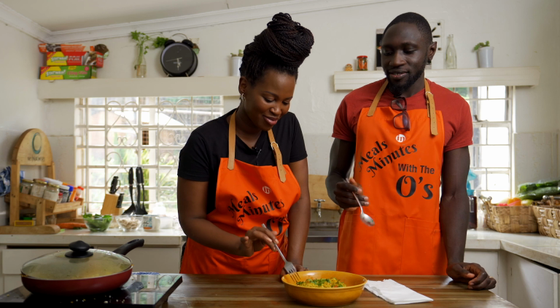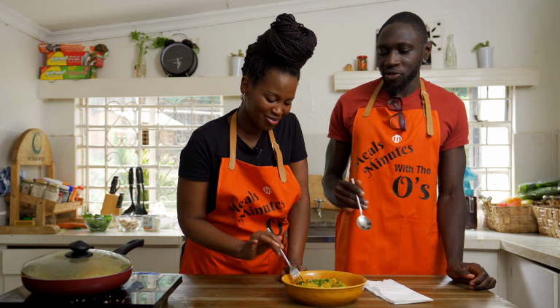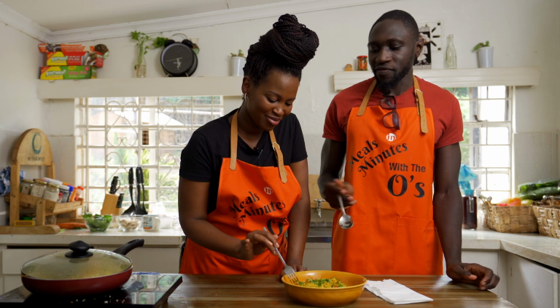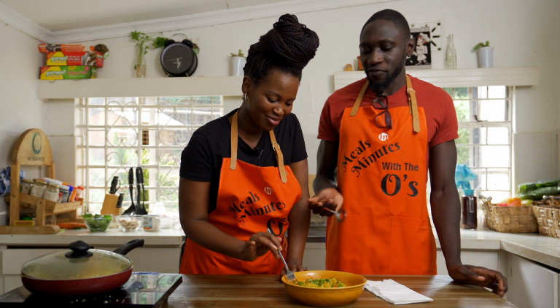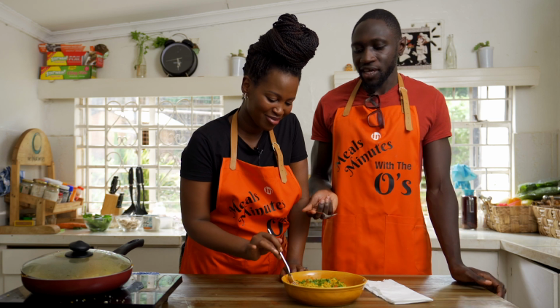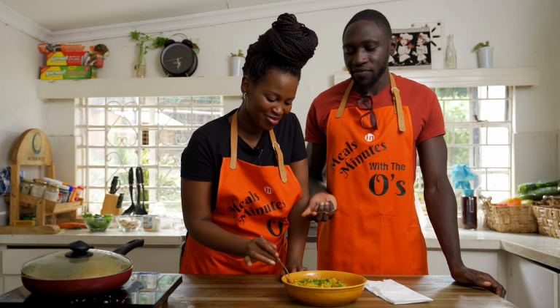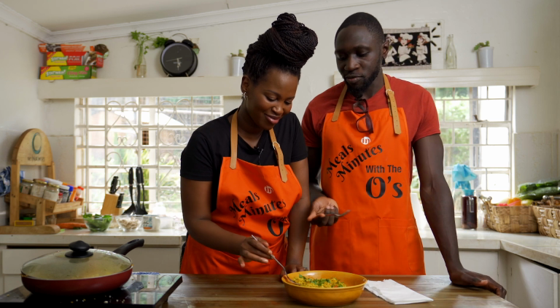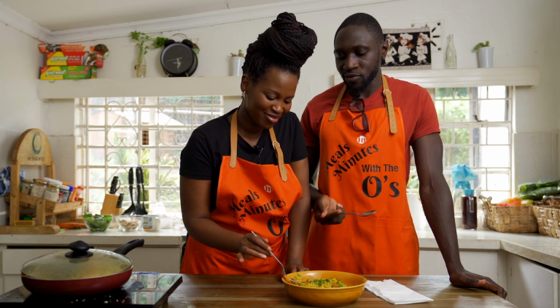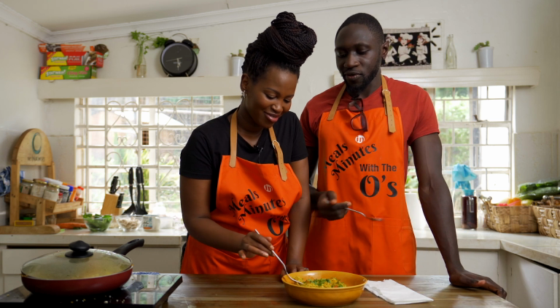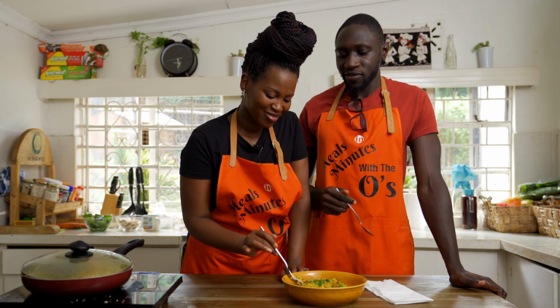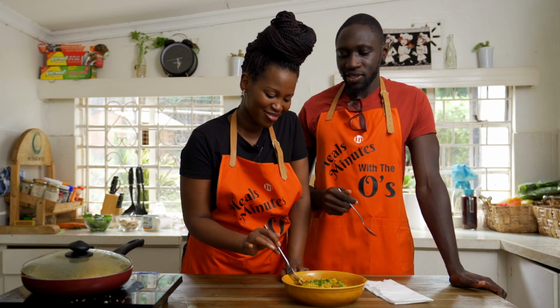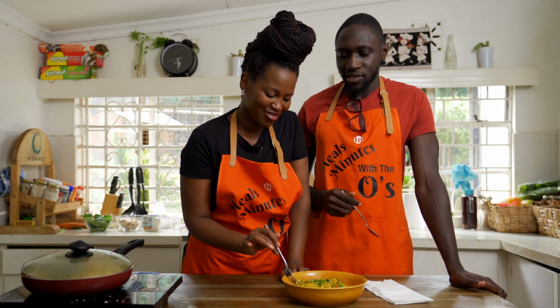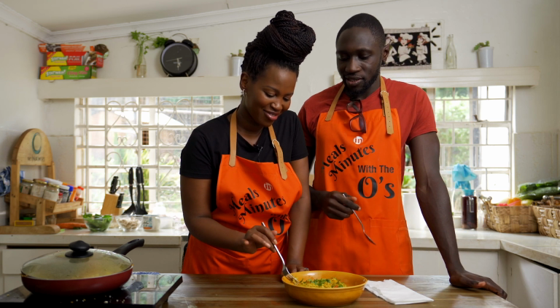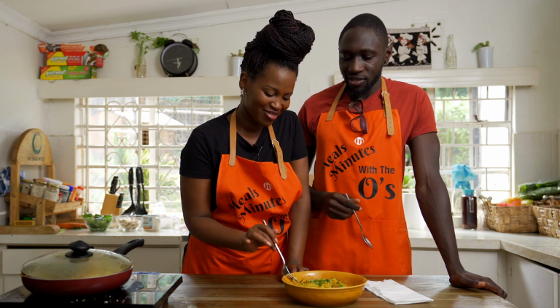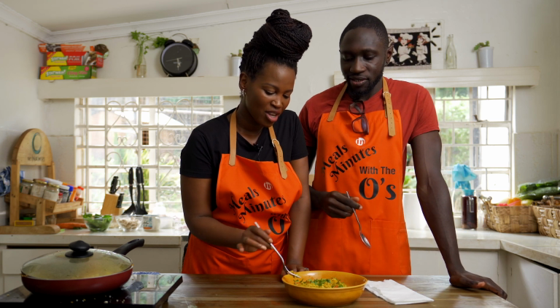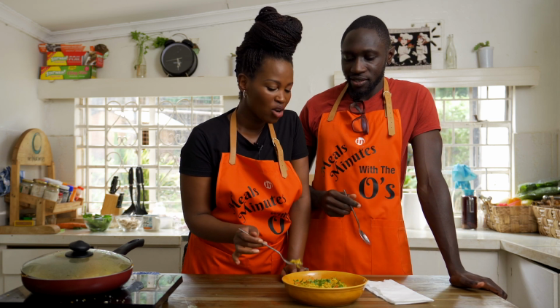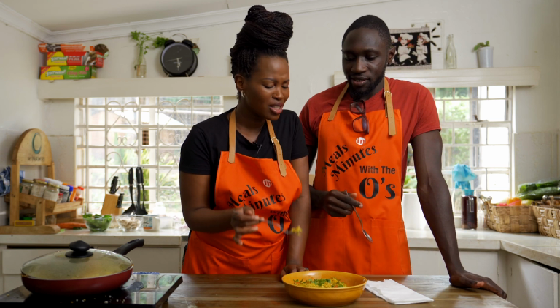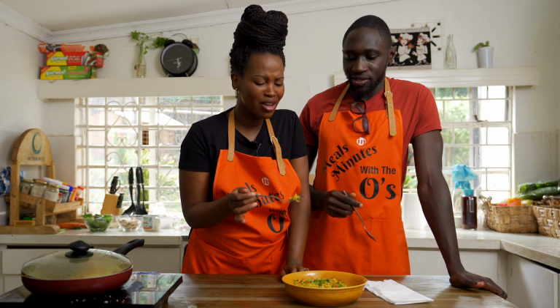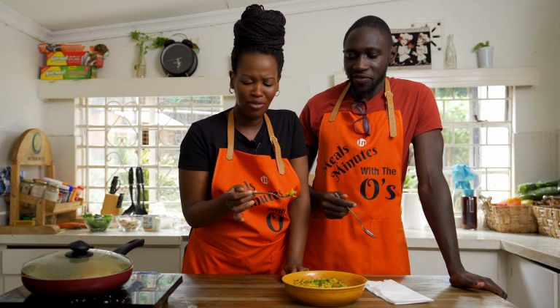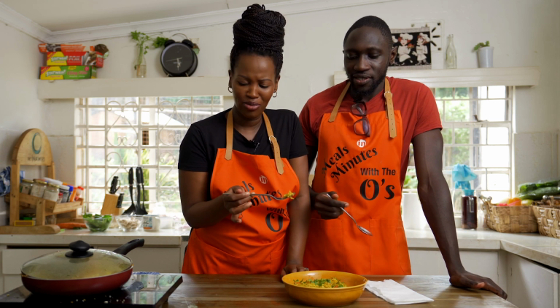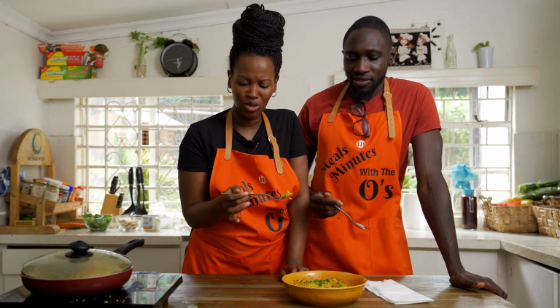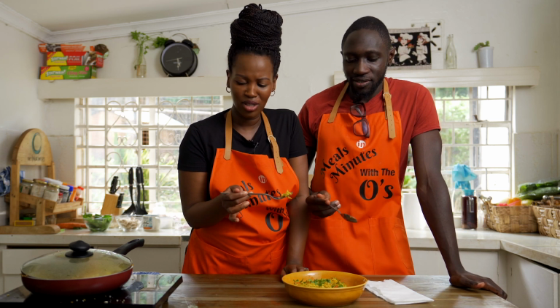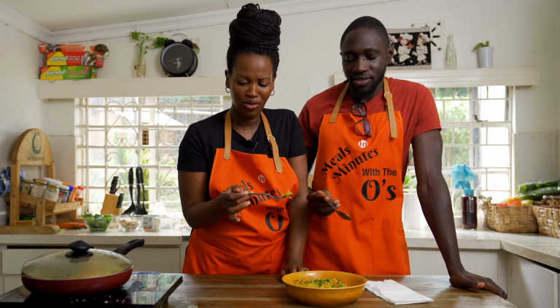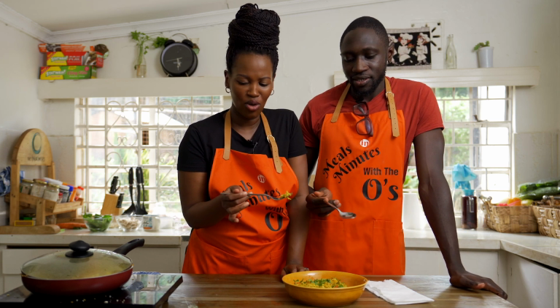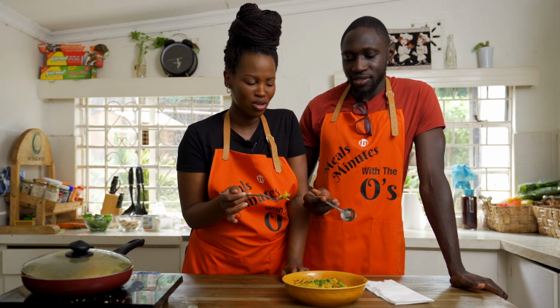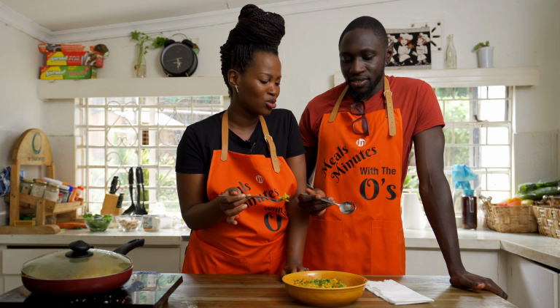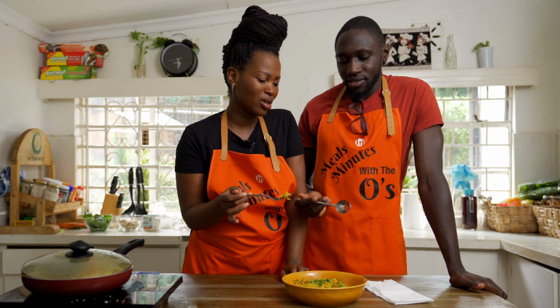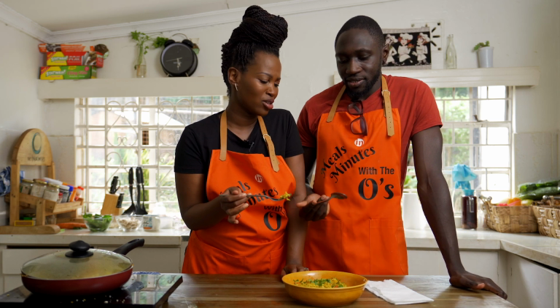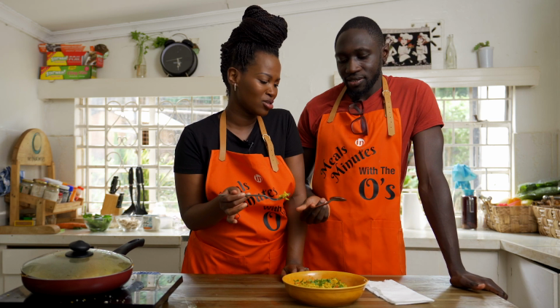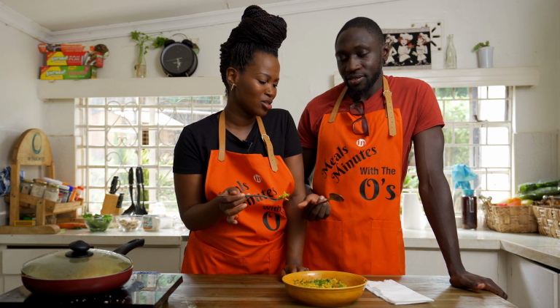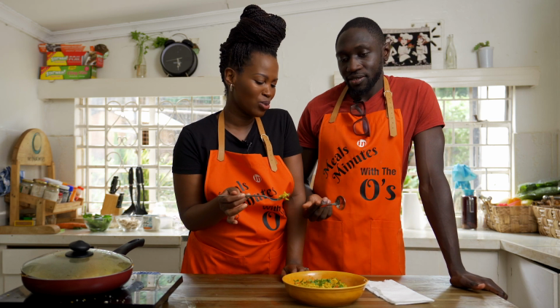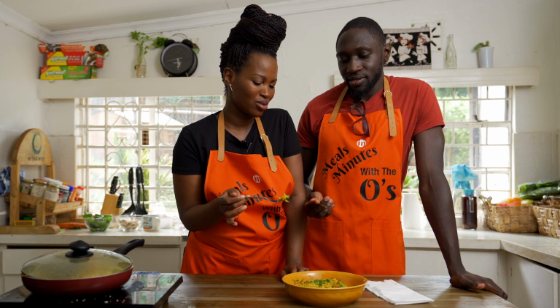You have a fork, I have a spoon. How is that? Because I love using a fork. You like using a spoon.